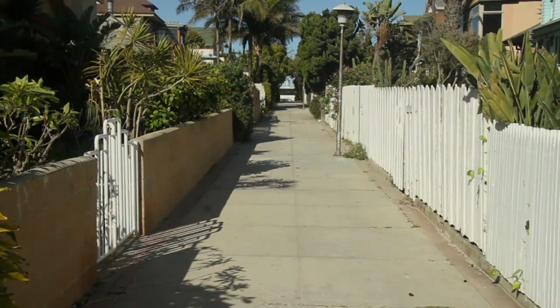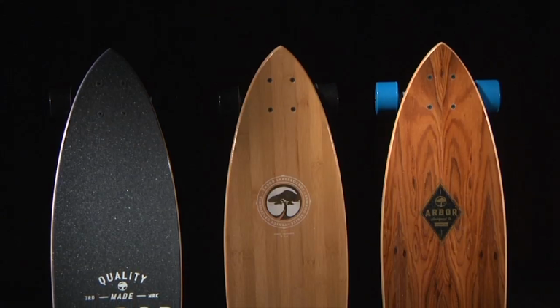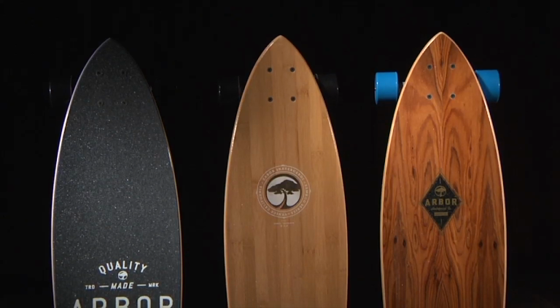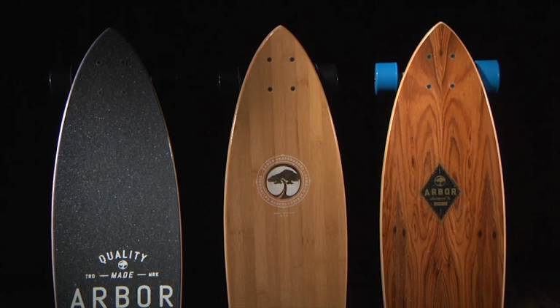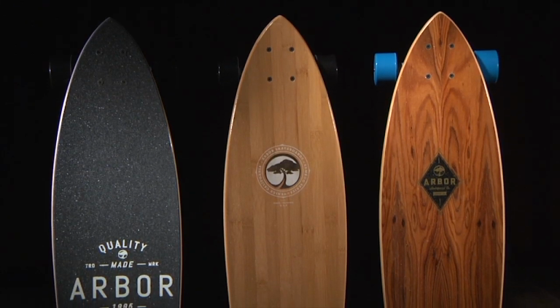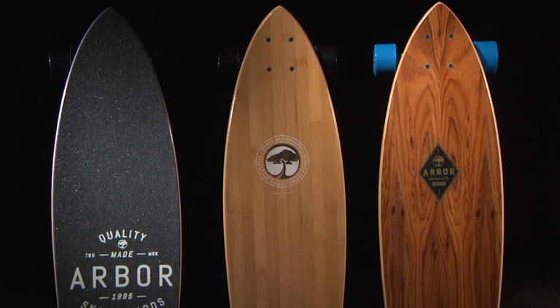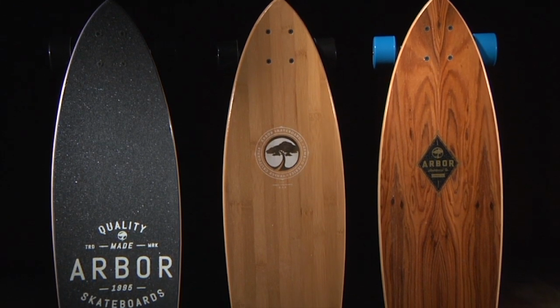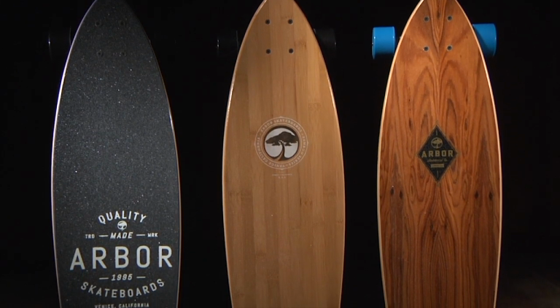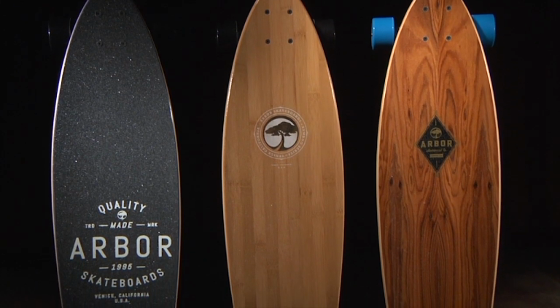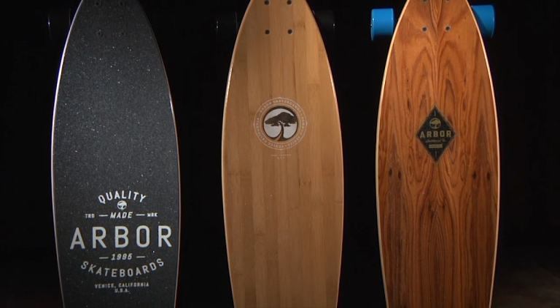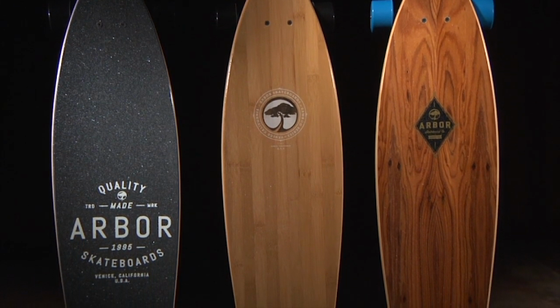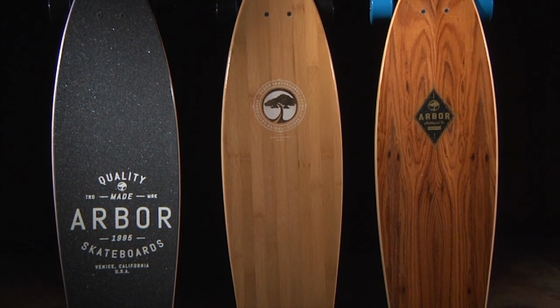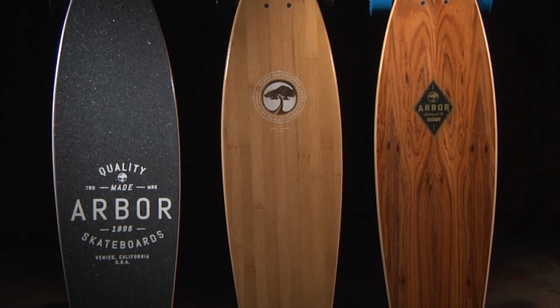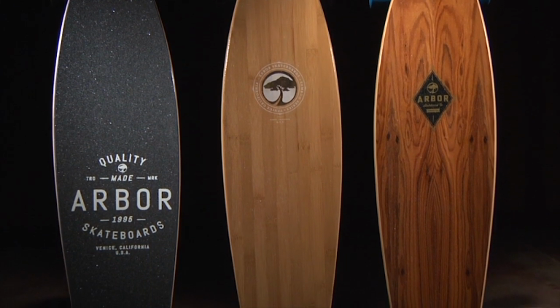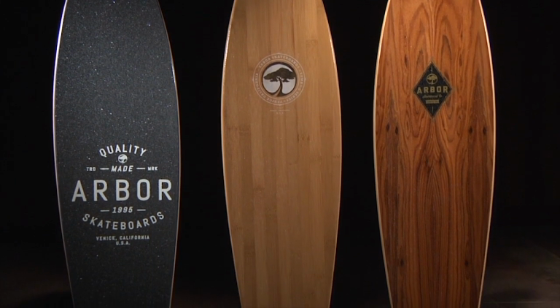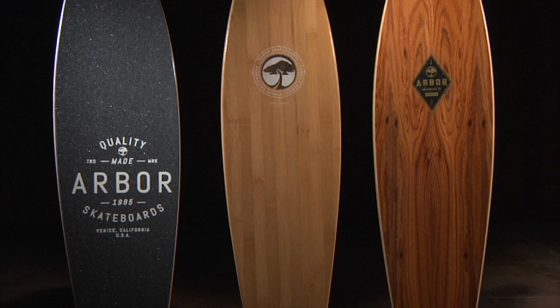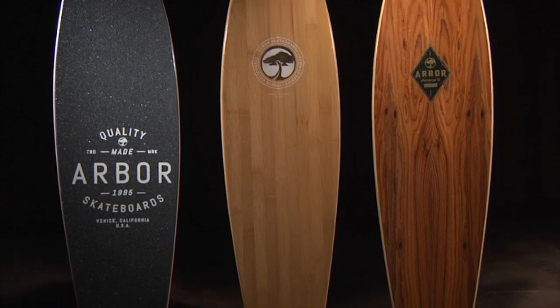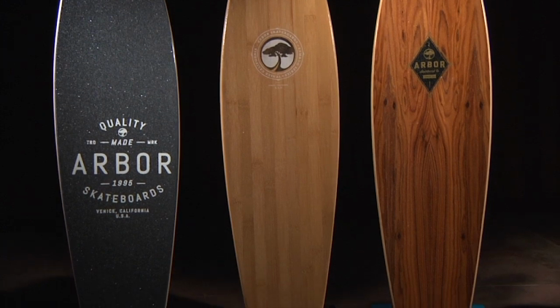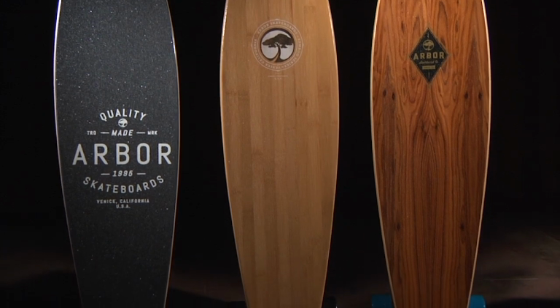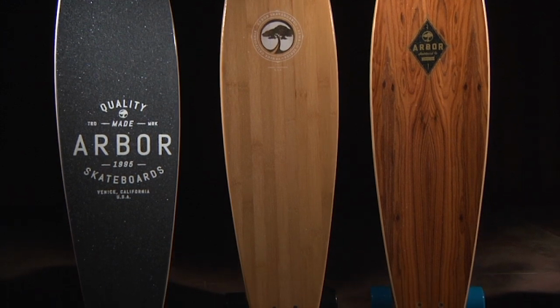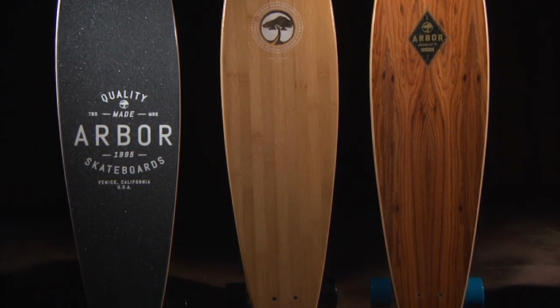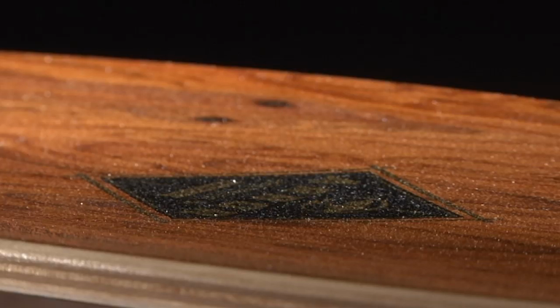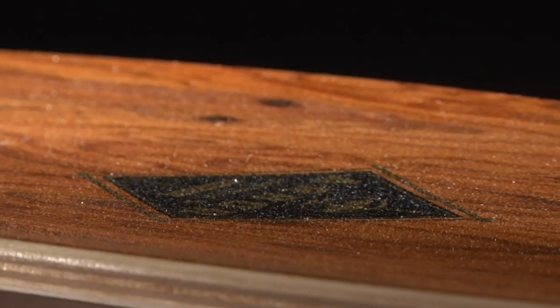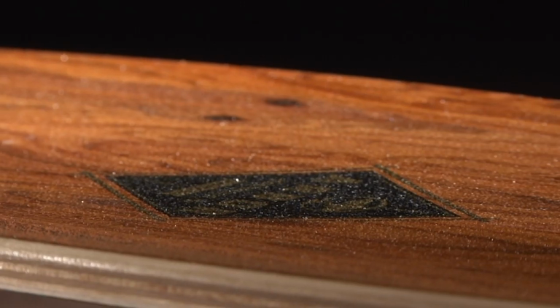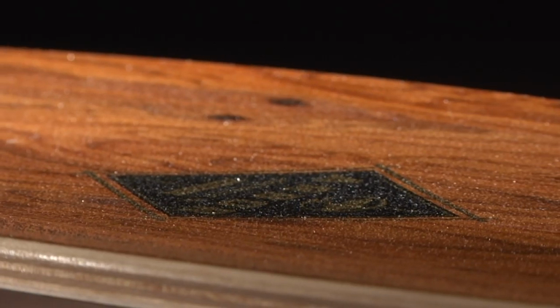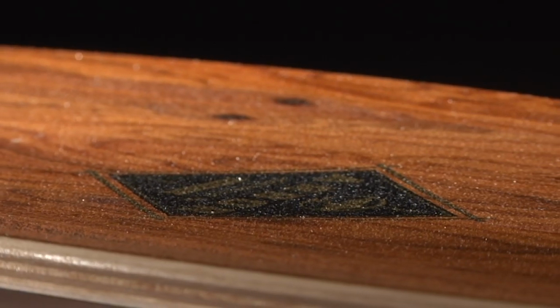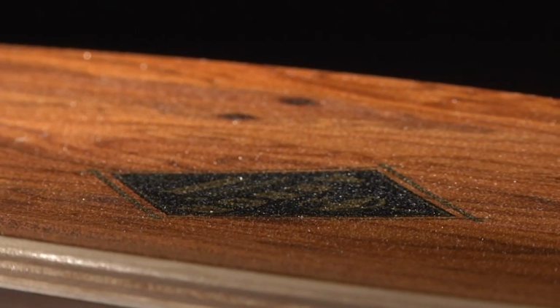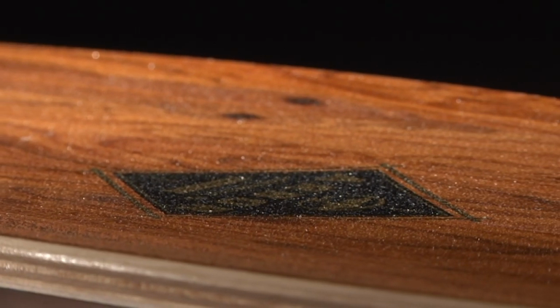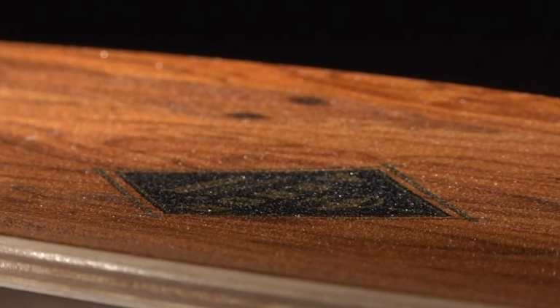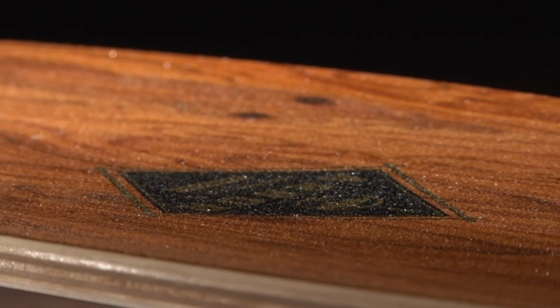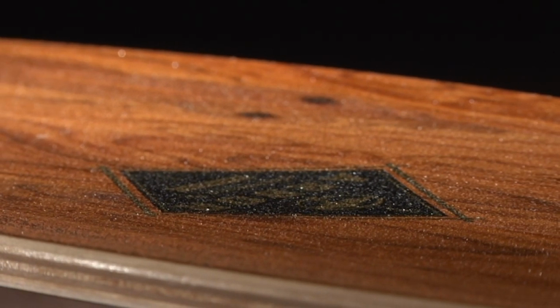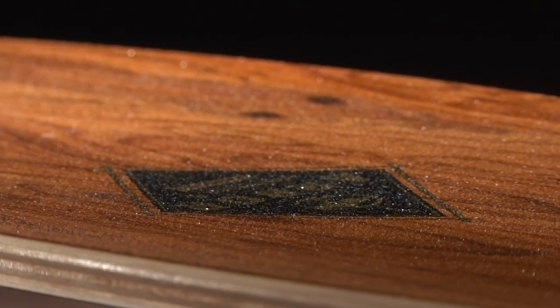We offer the Fish in a premium wood top sheet or a bamboo top sheet, as well as a grip tape version. Our wood top sheets are coated with a recycled glass lucid grip.